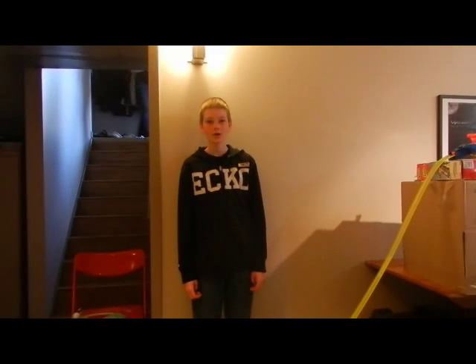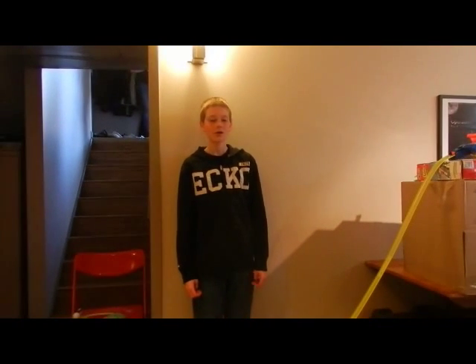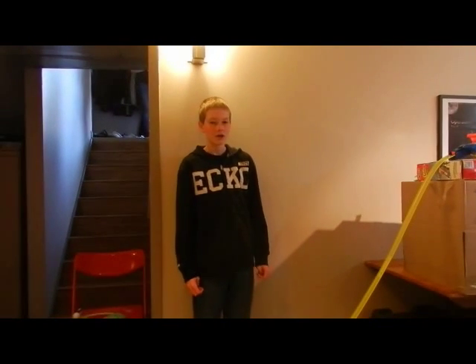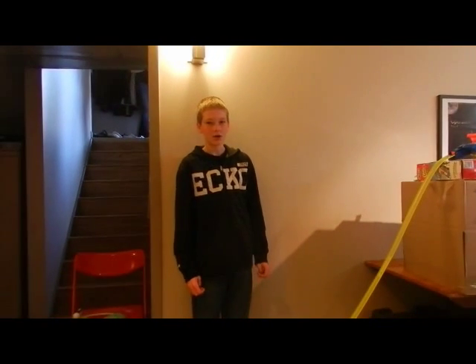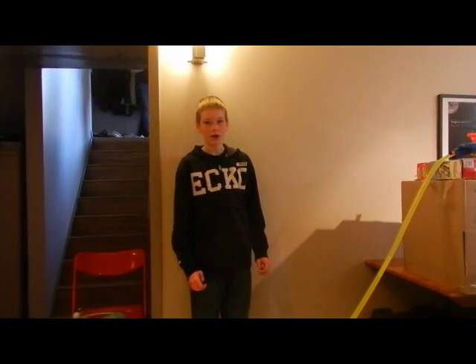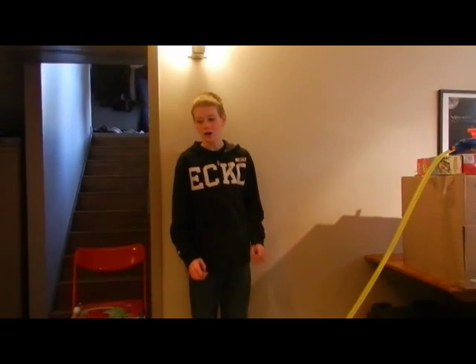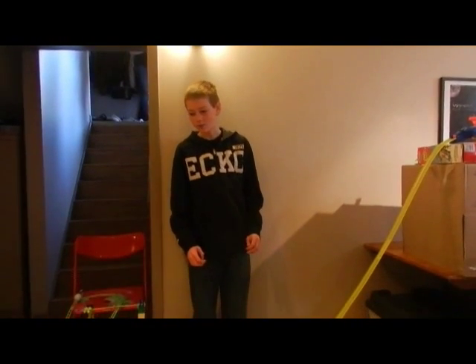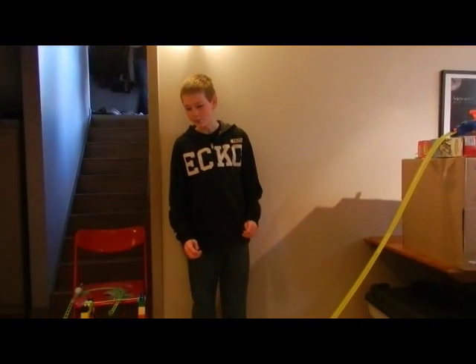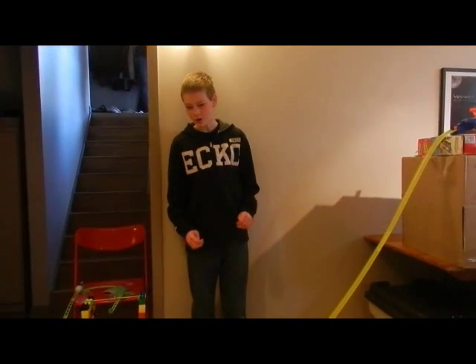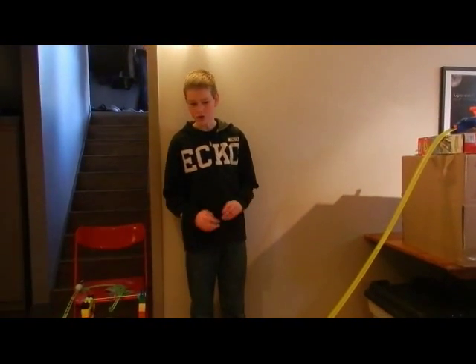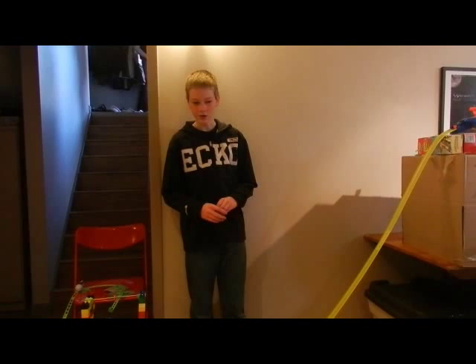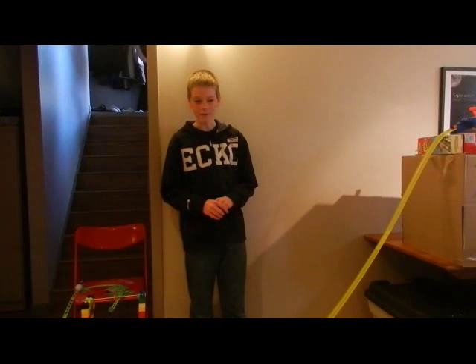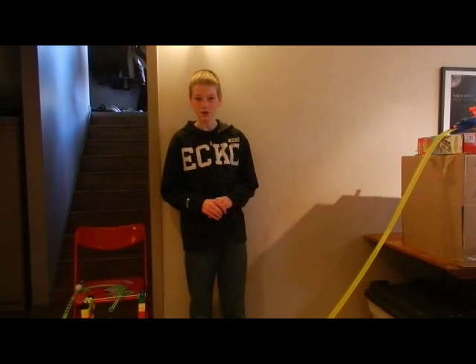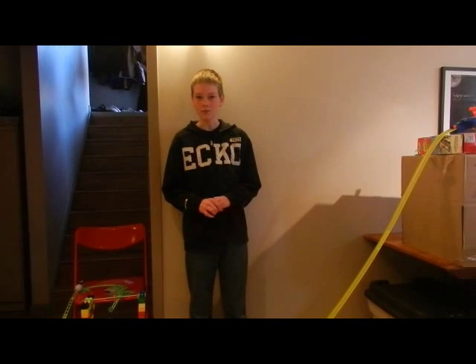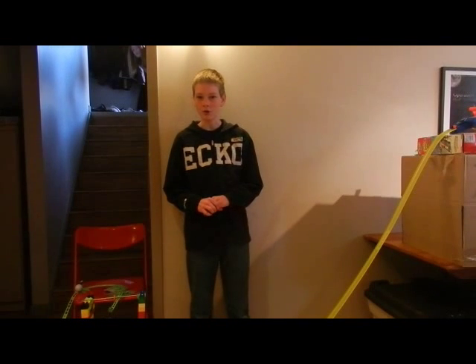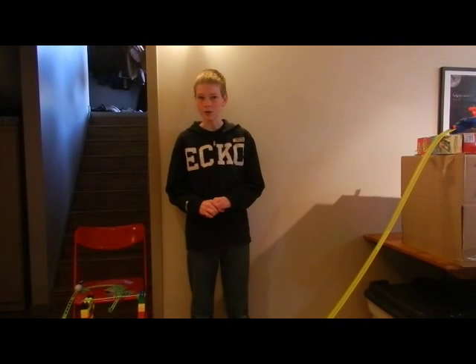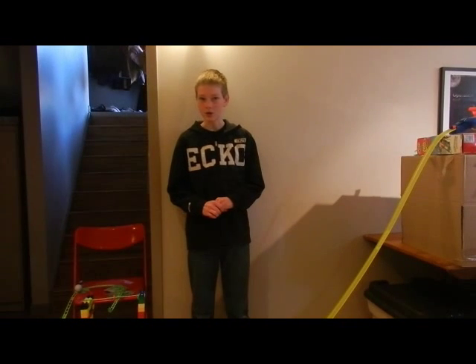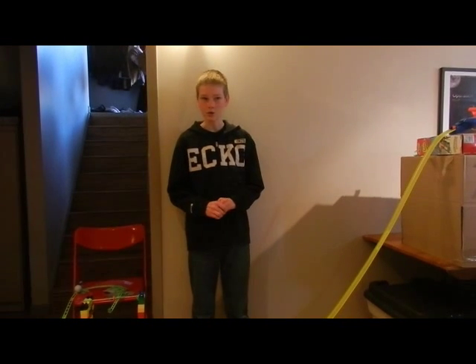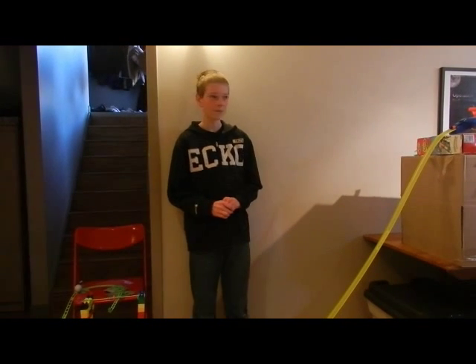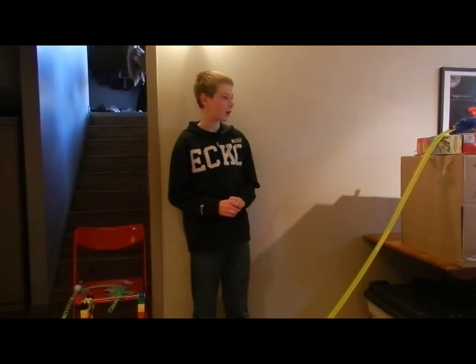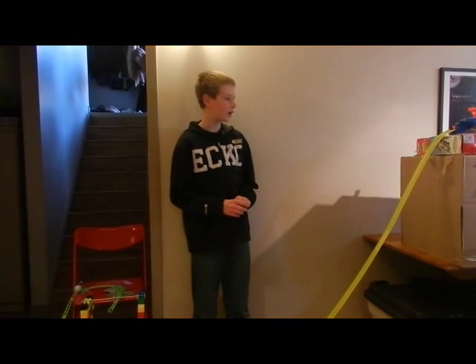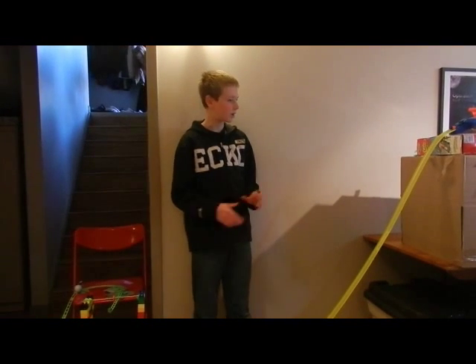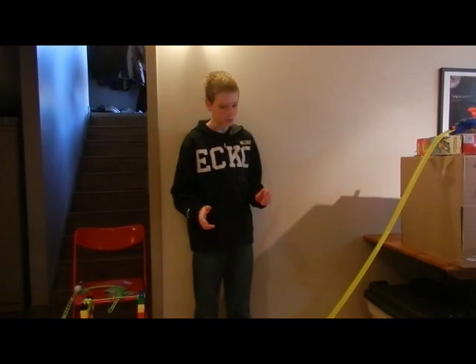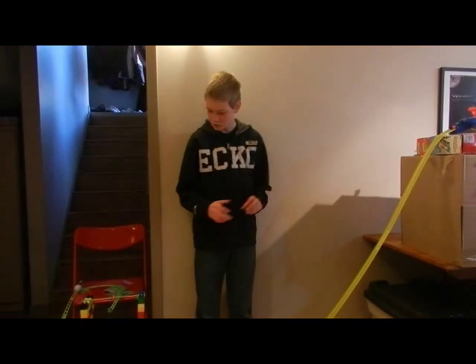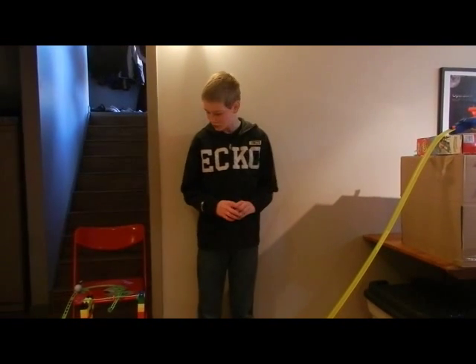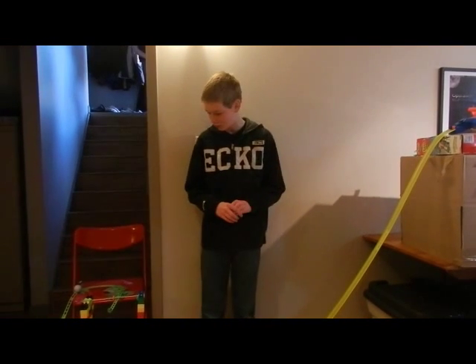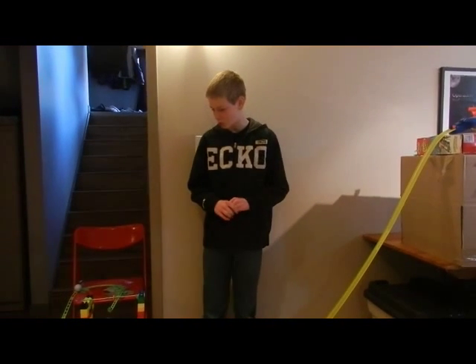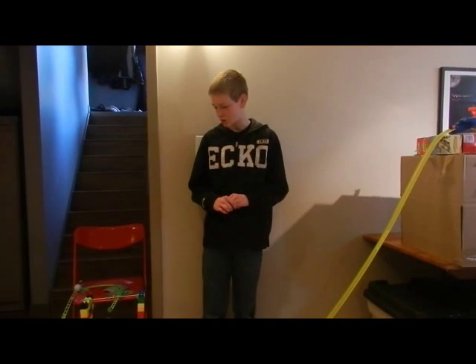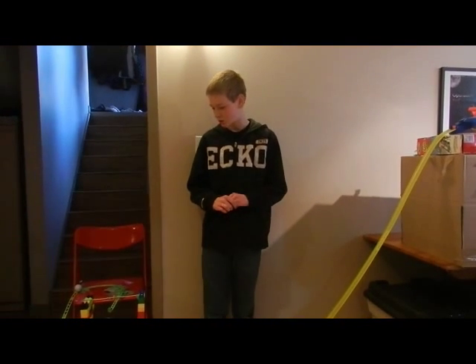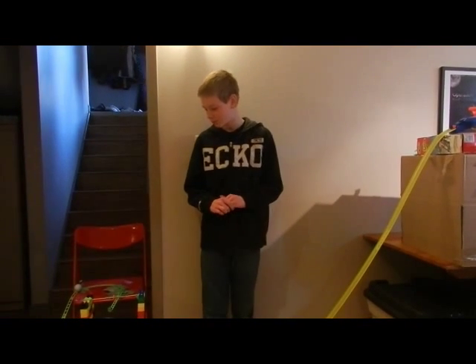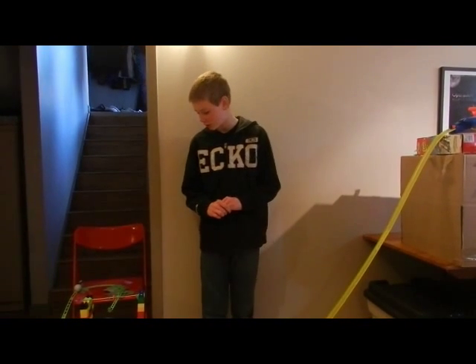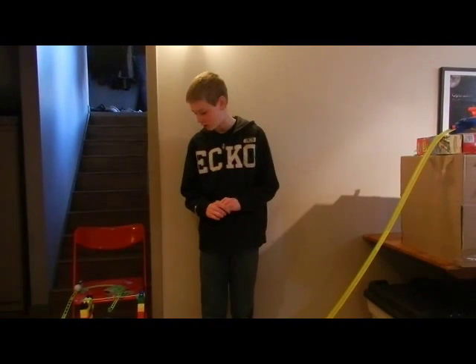Hello, I'm the presenter of the team Zippity Doo and I'm presenting the project Zippity Doo.